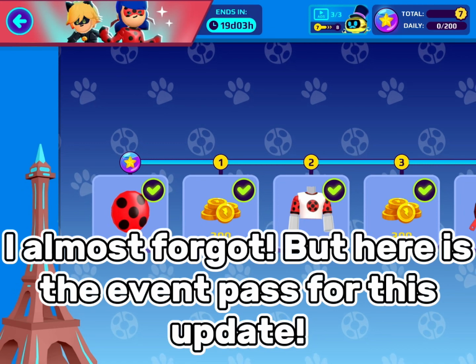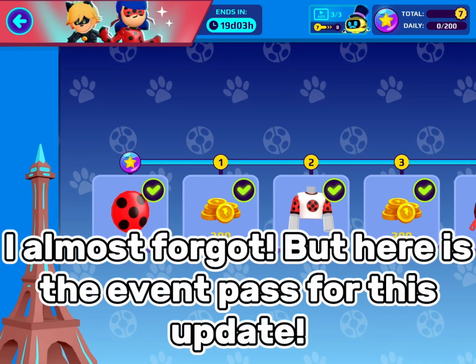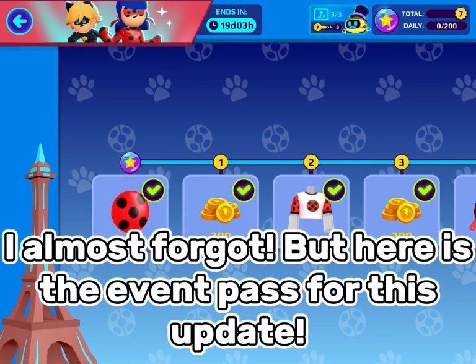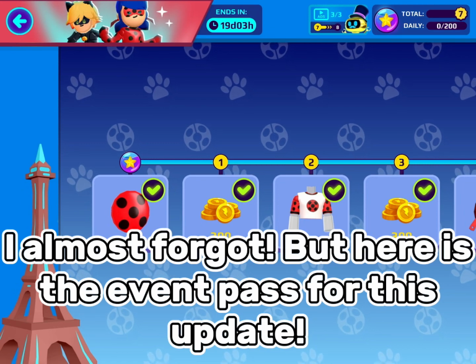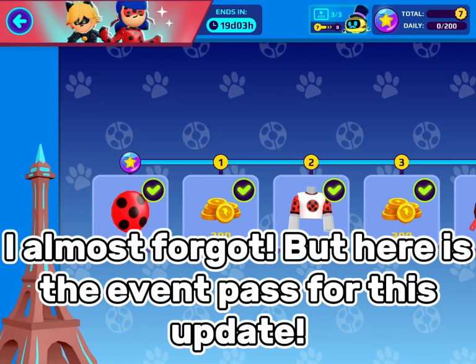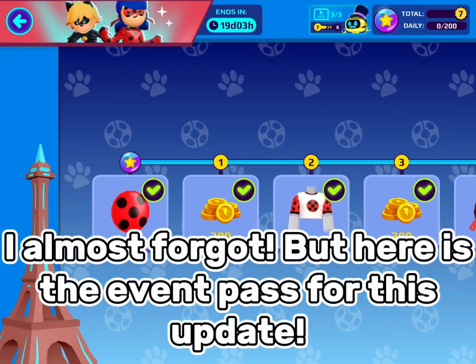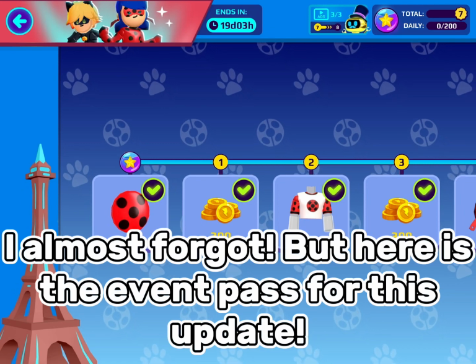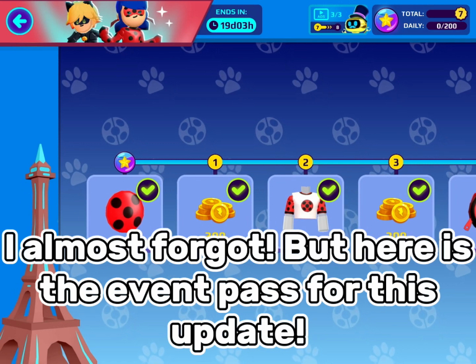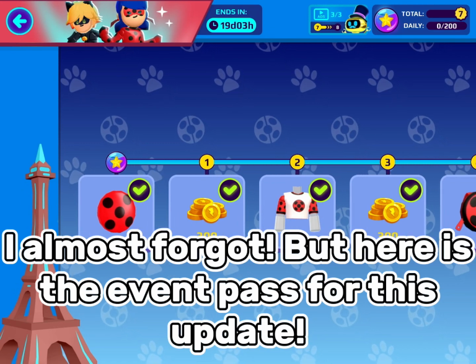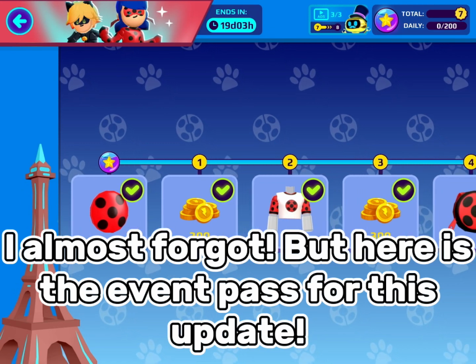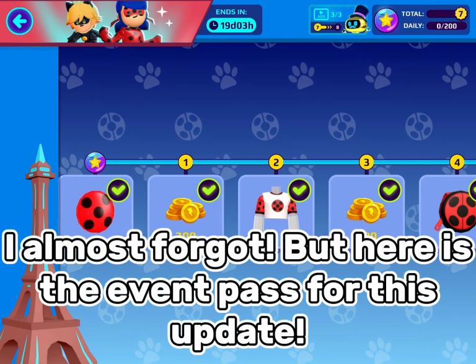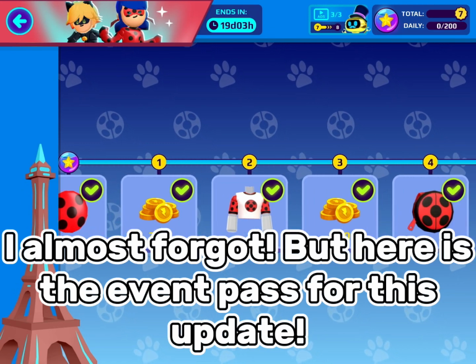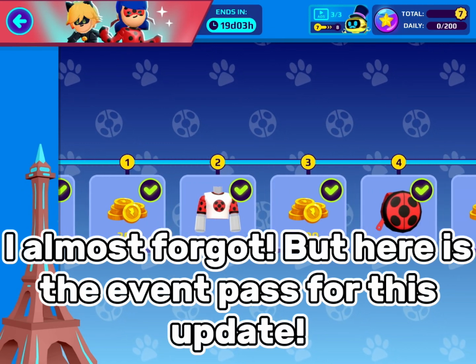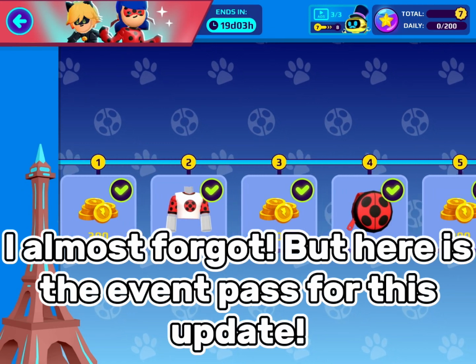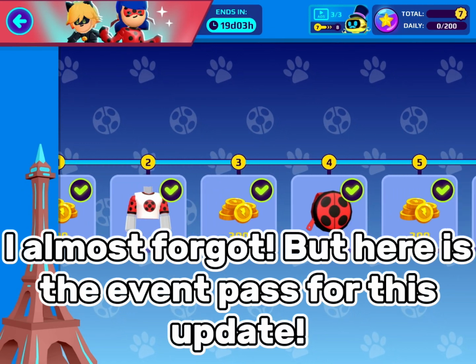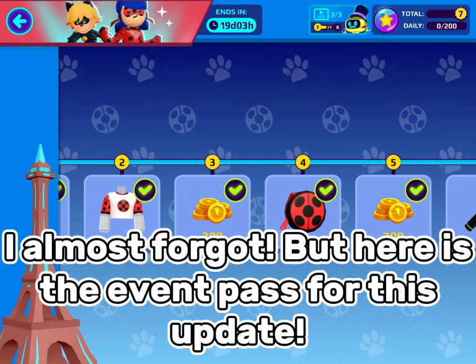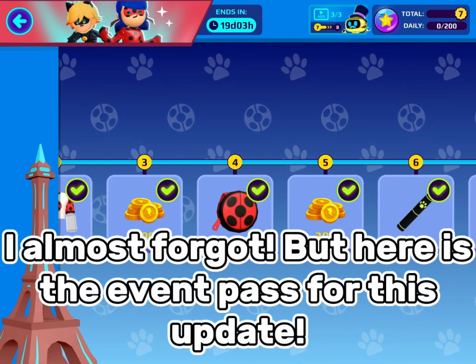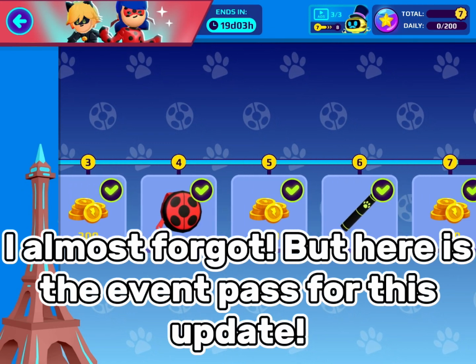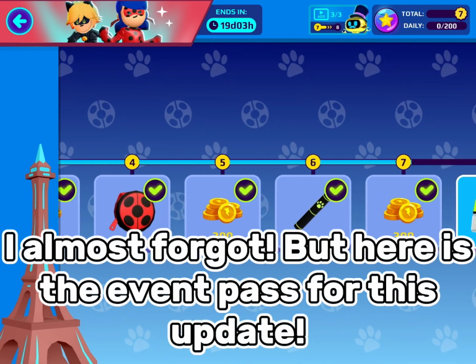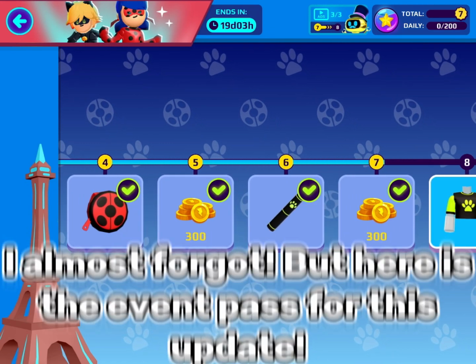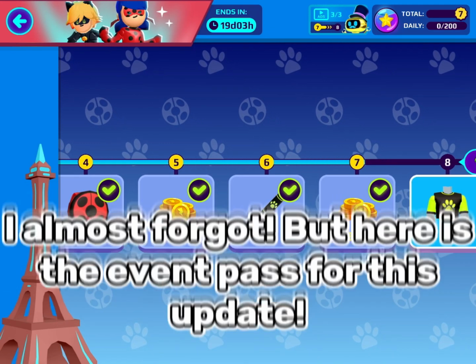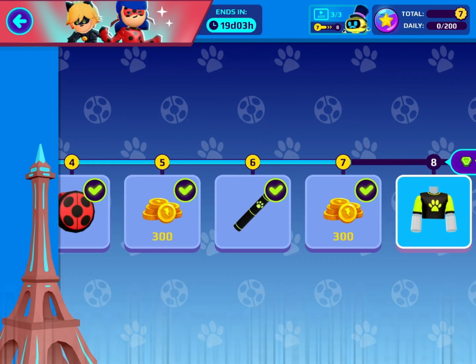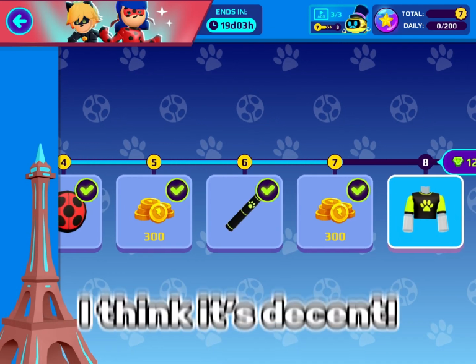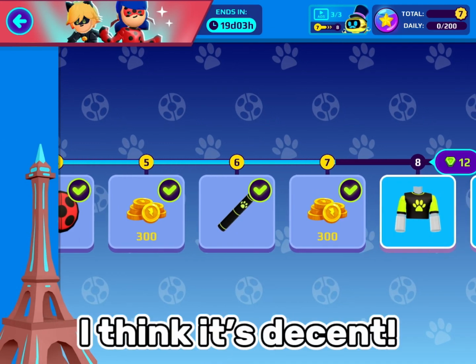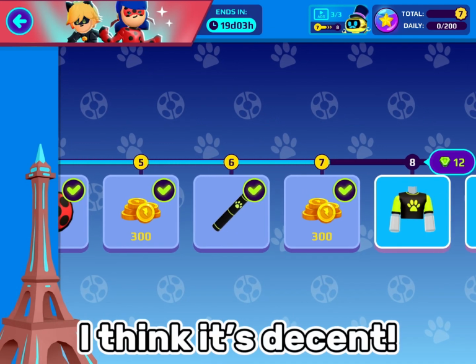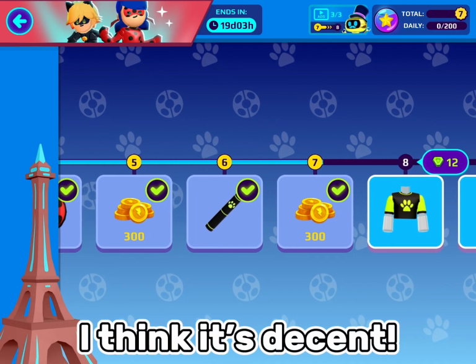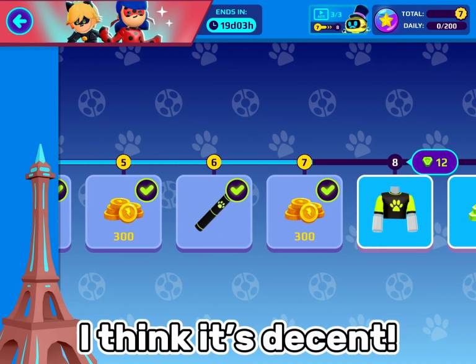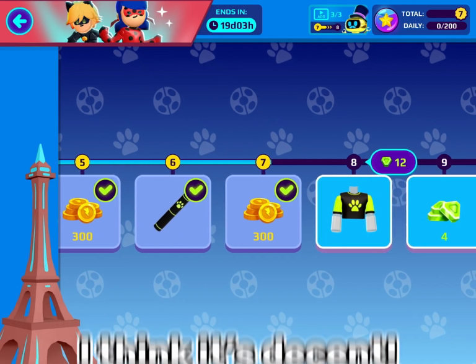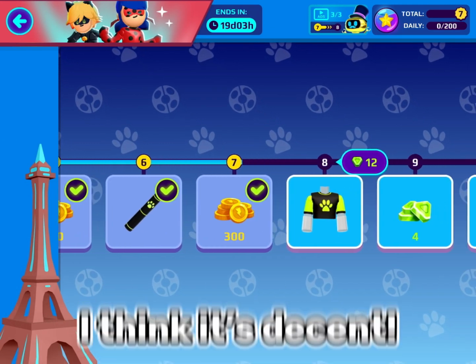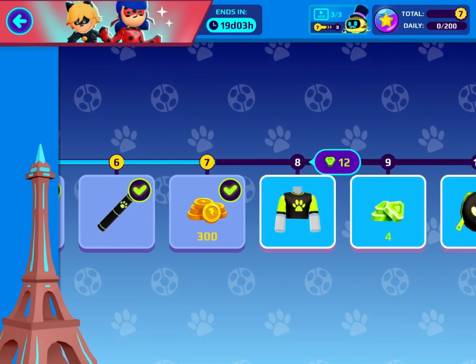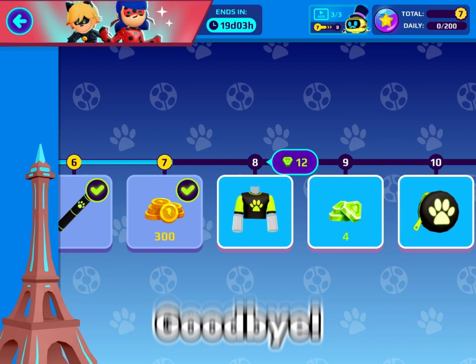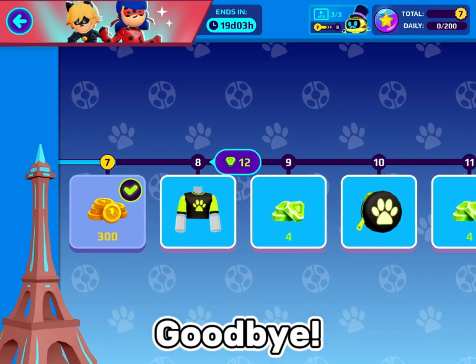Here is the event pass for this update. I think it's decent. Goodbye.